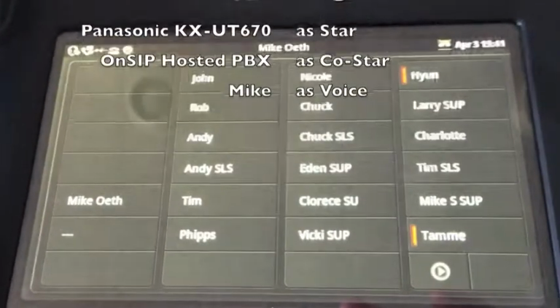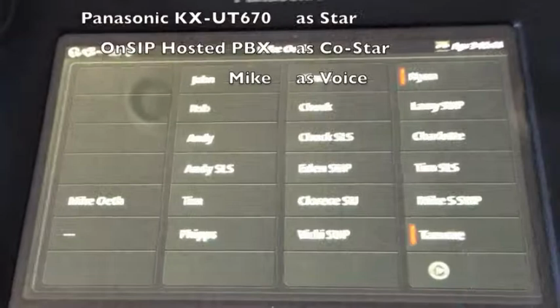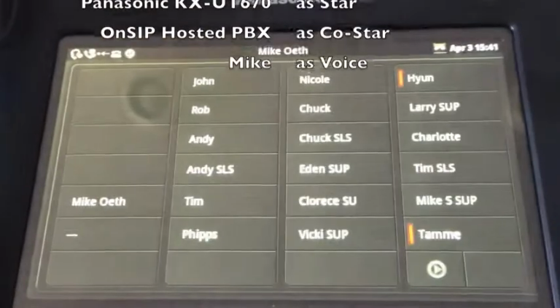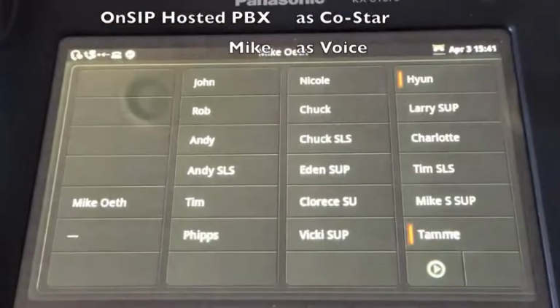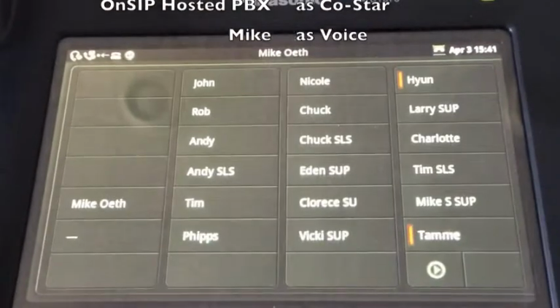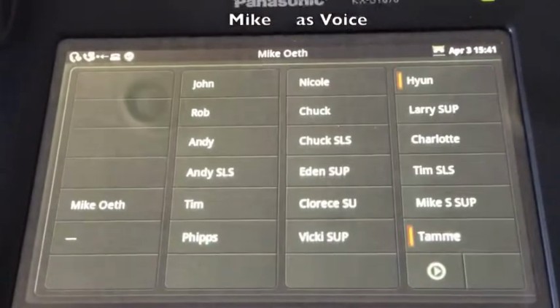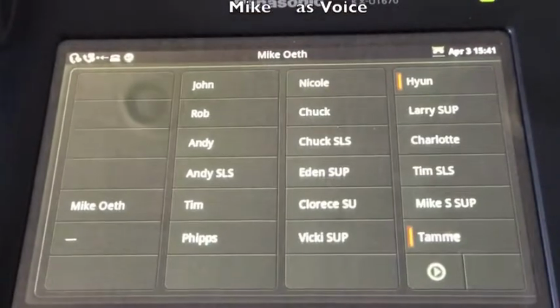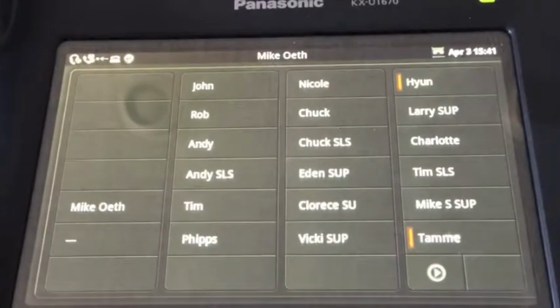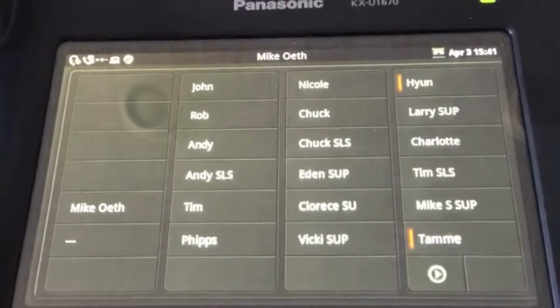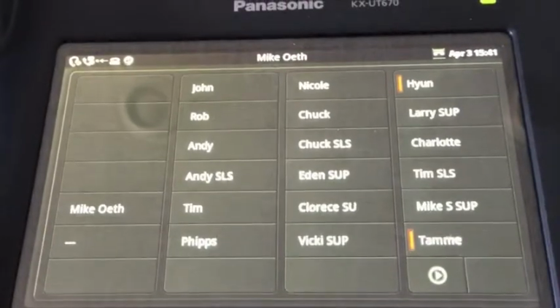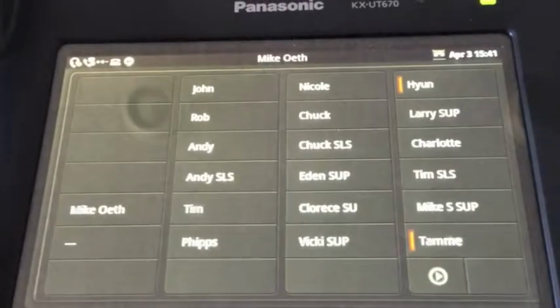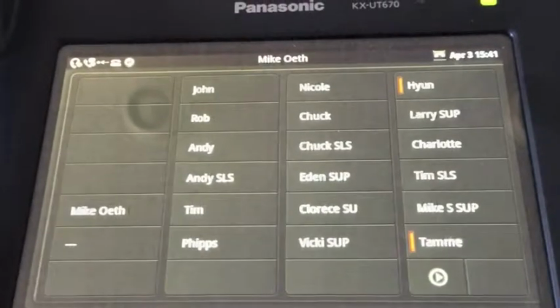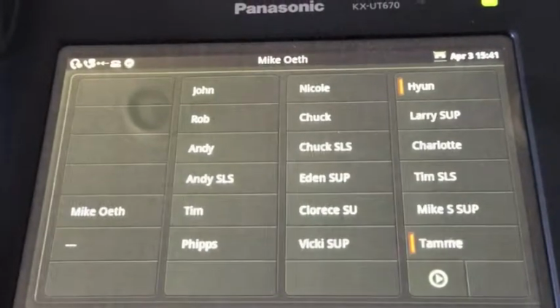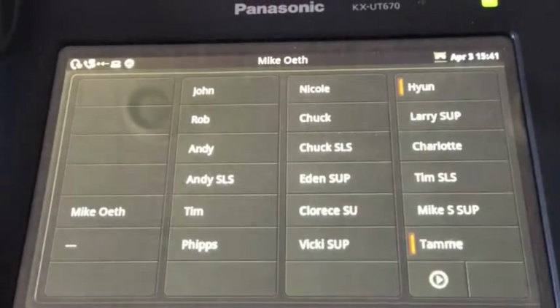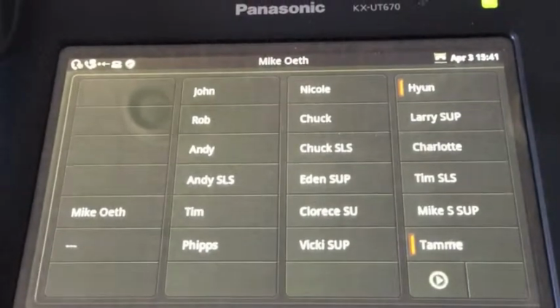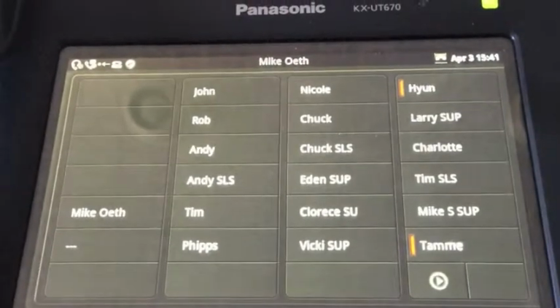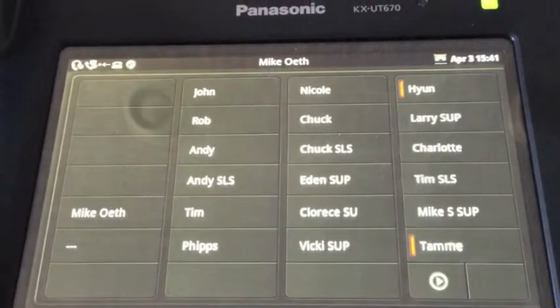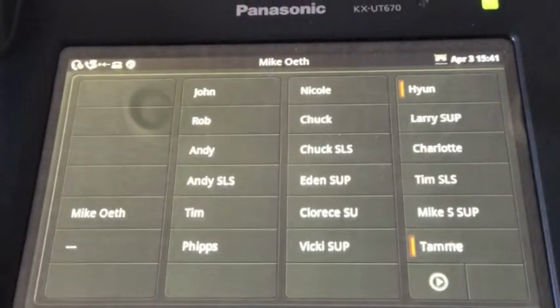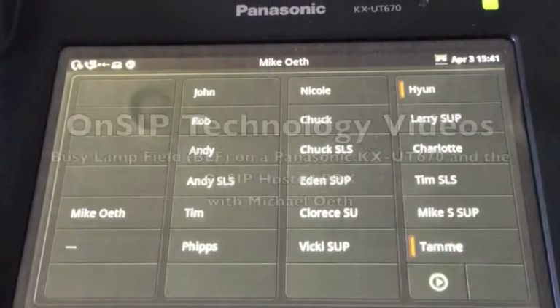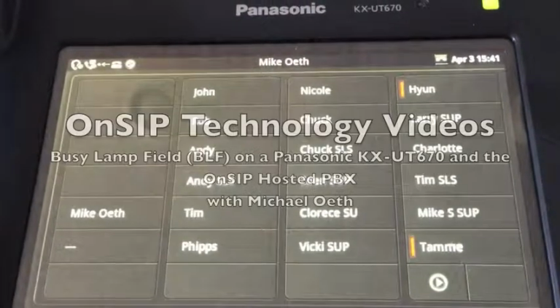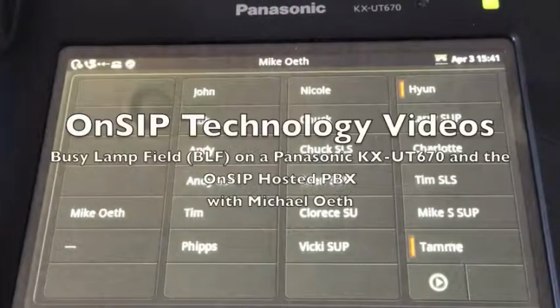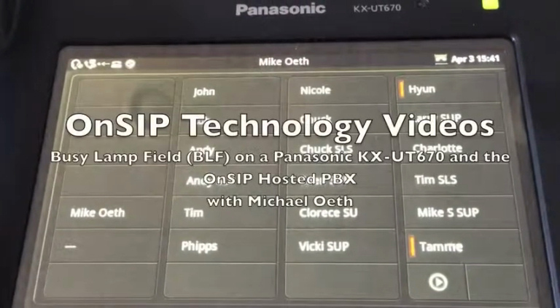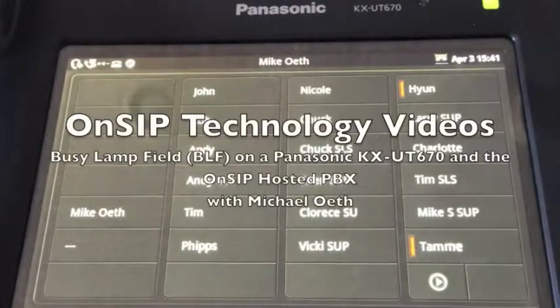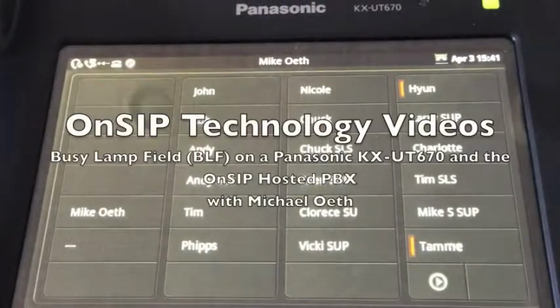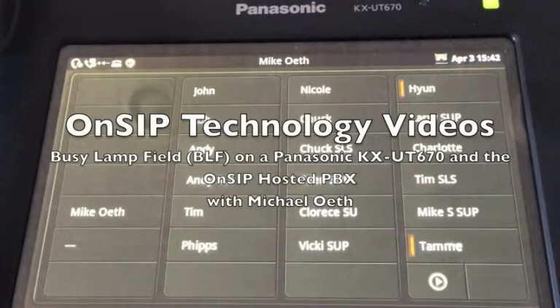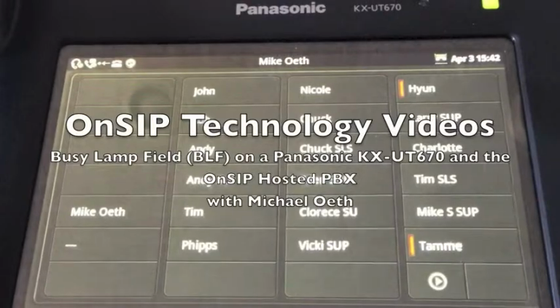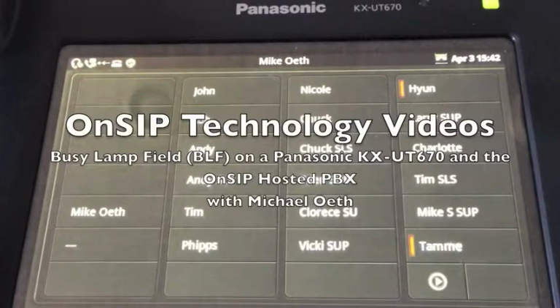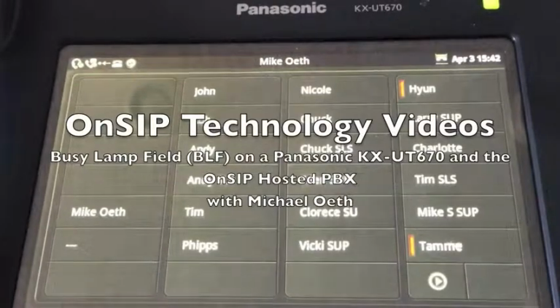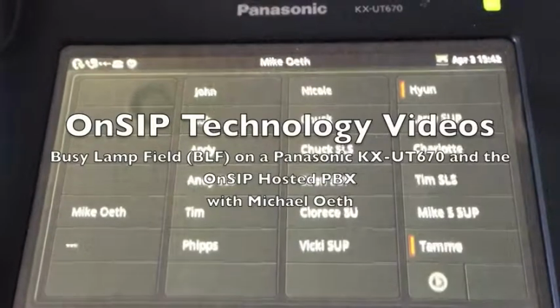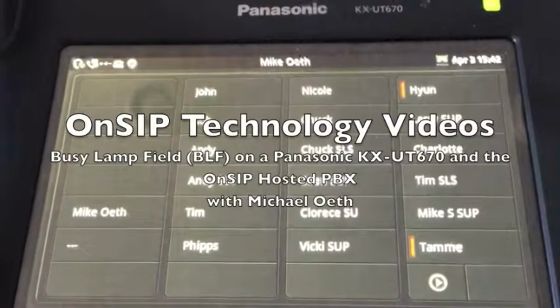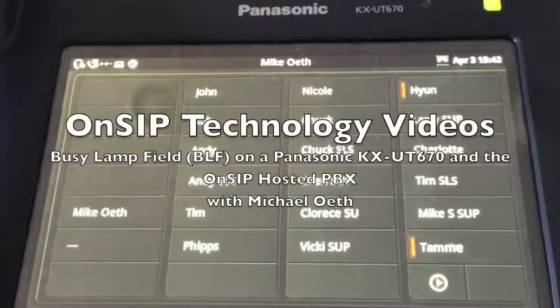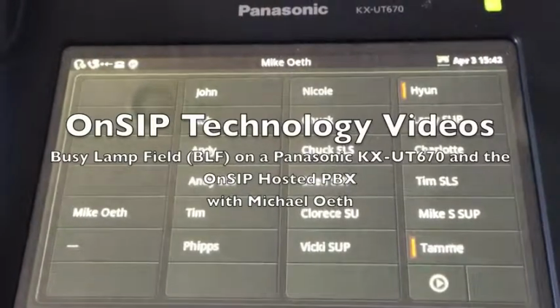So that was a real-time demonstration of the OnSIP hosted PBX busy lamp field with the Panasonic UT670.